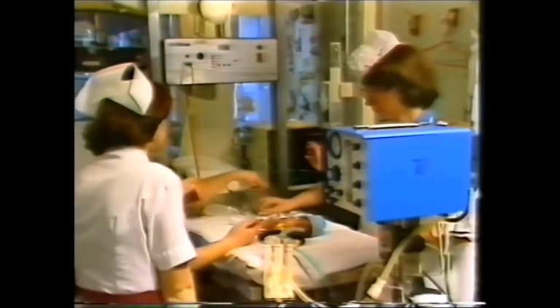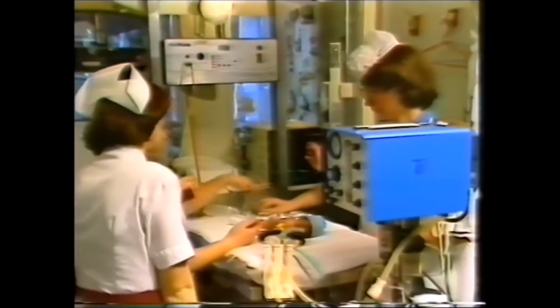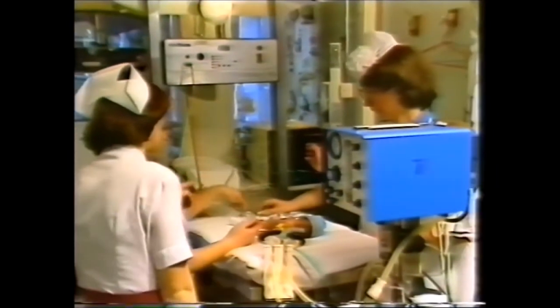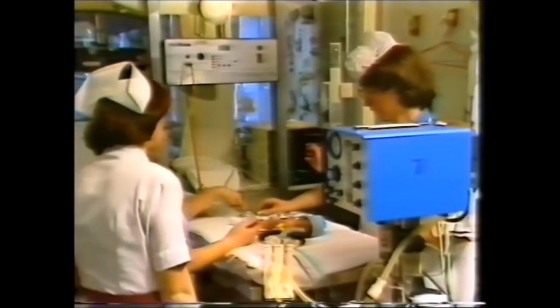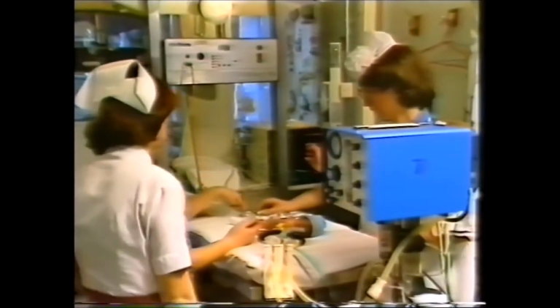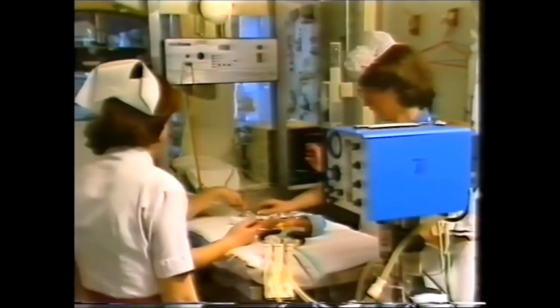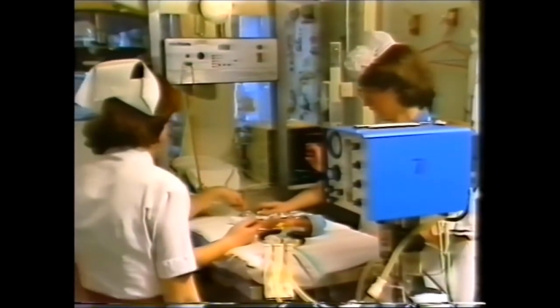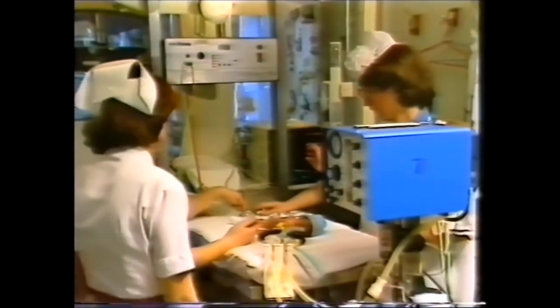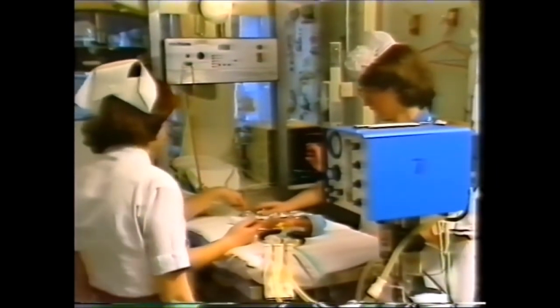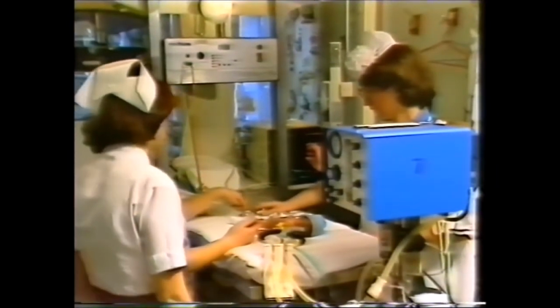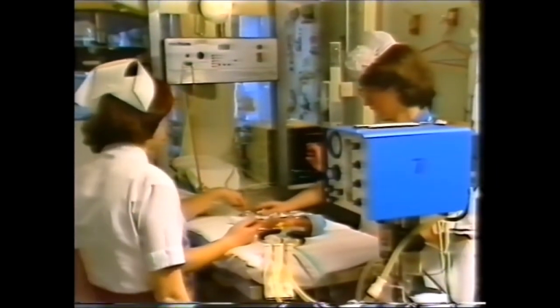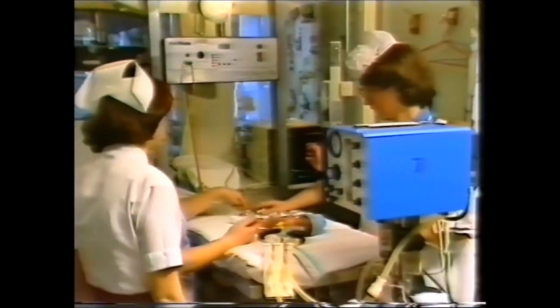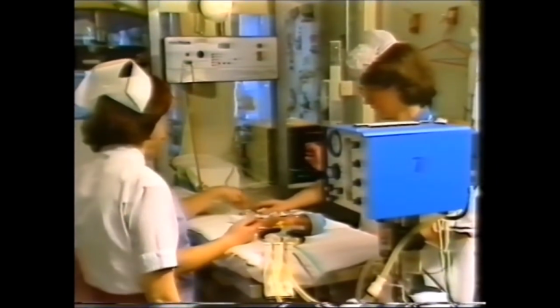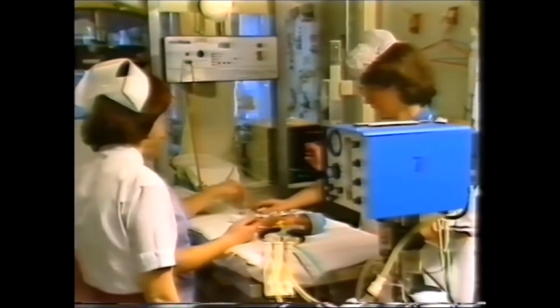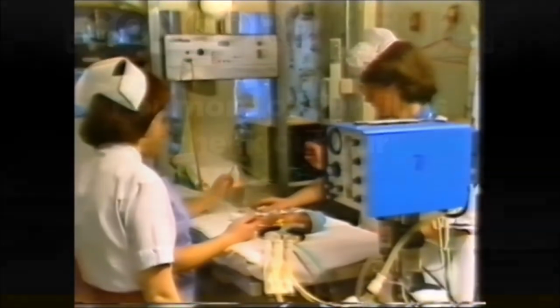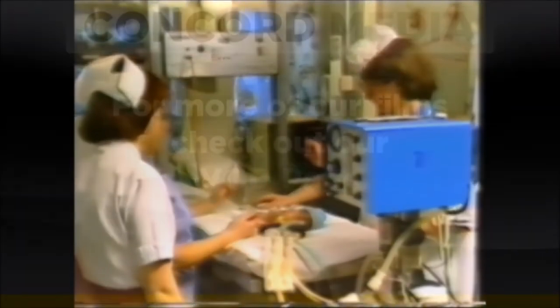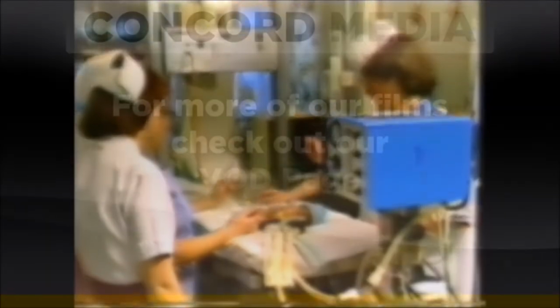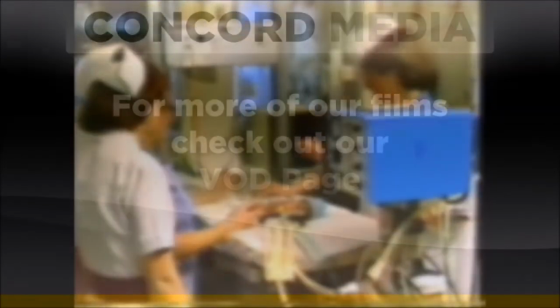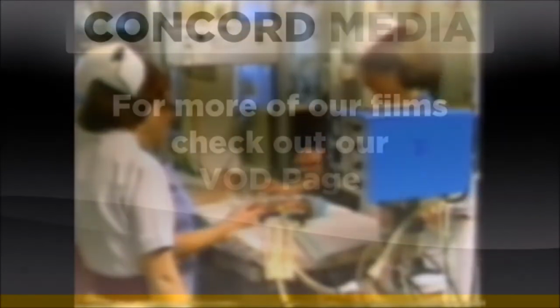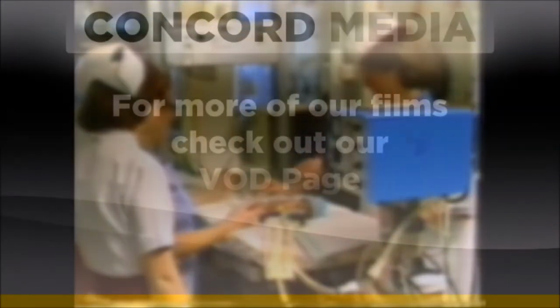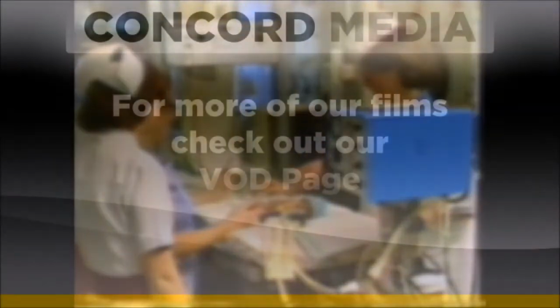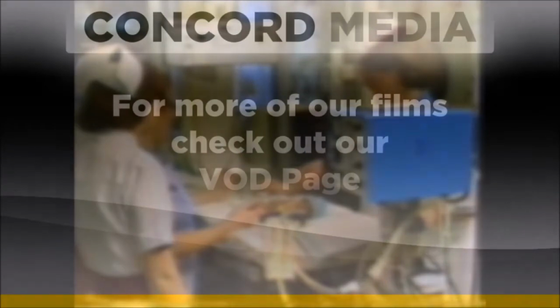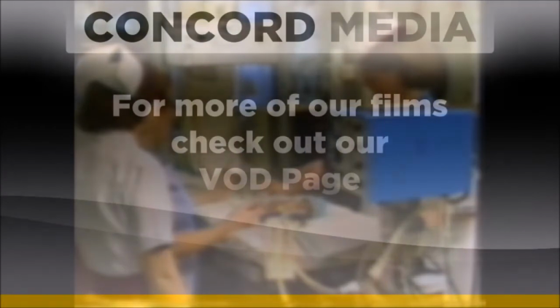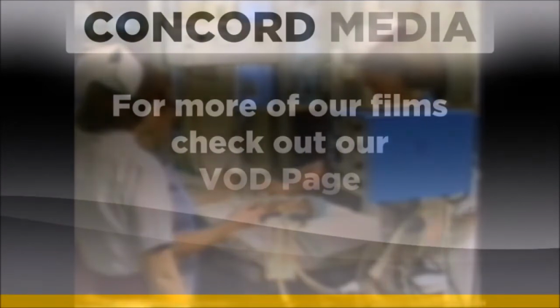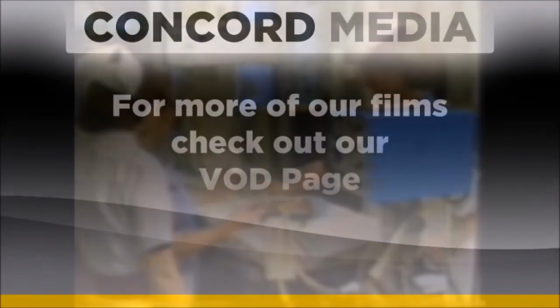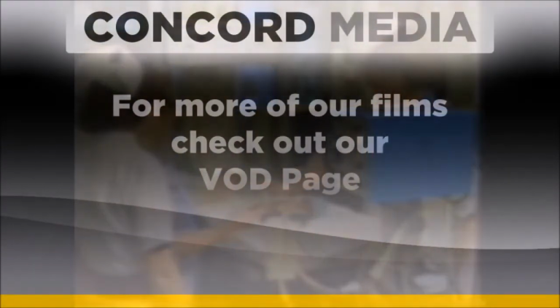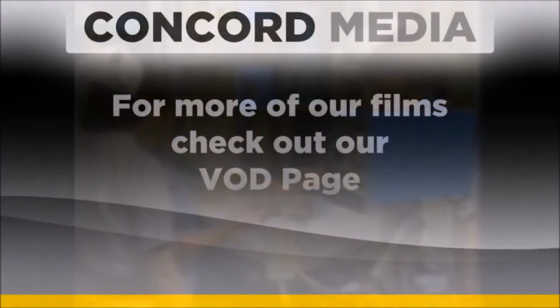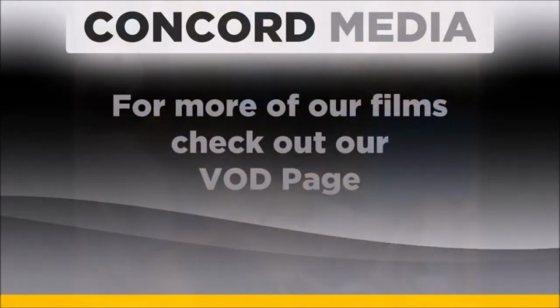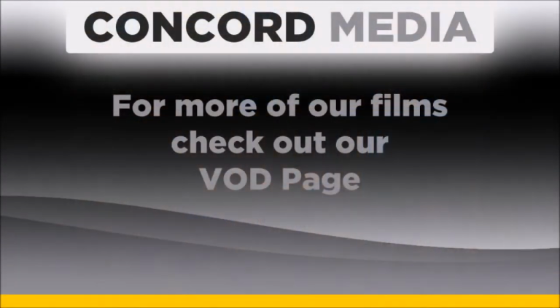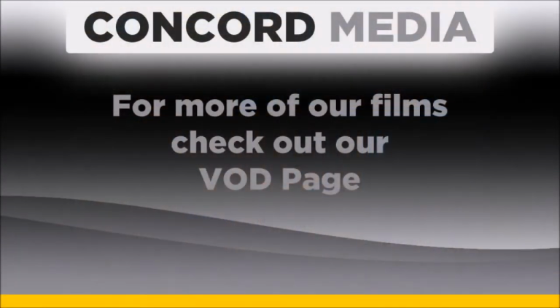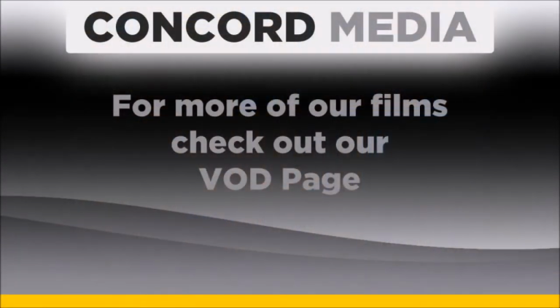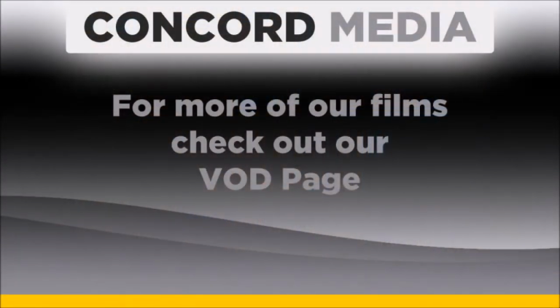Now we can take stock of the baby's condition. It seems under control.